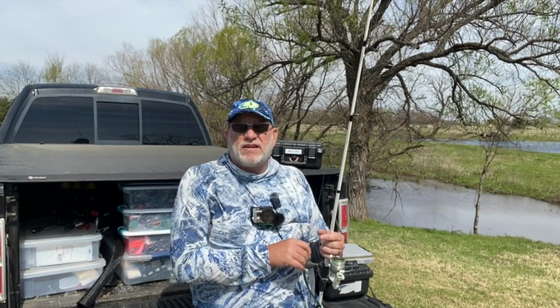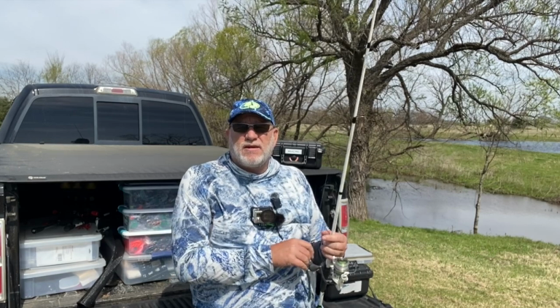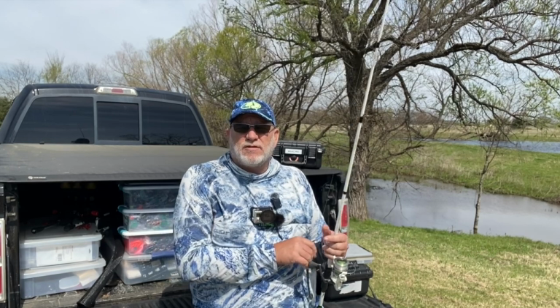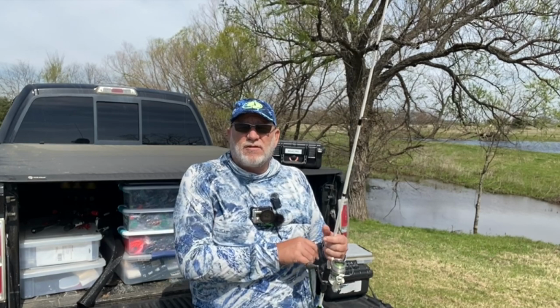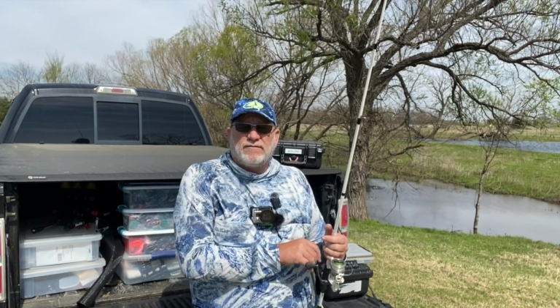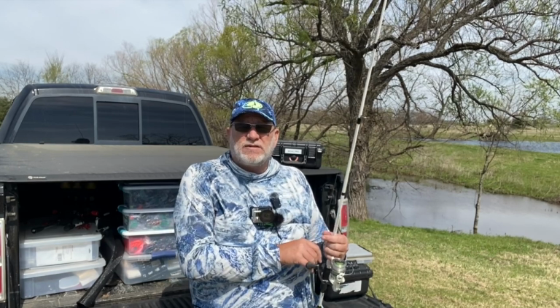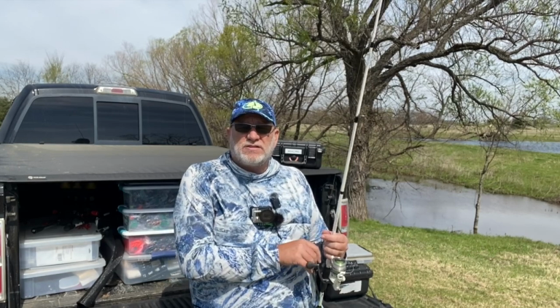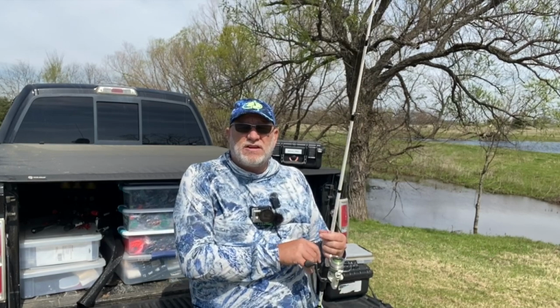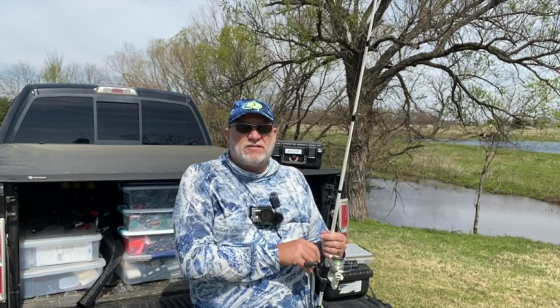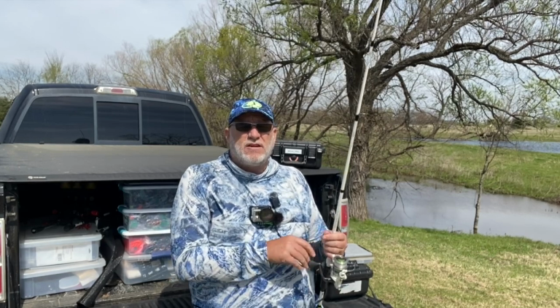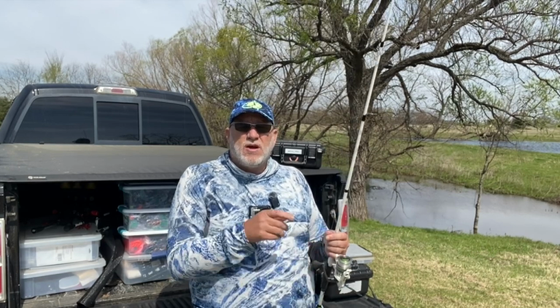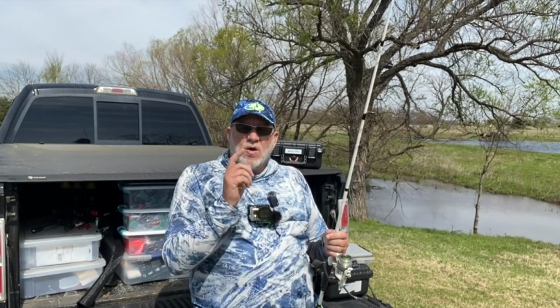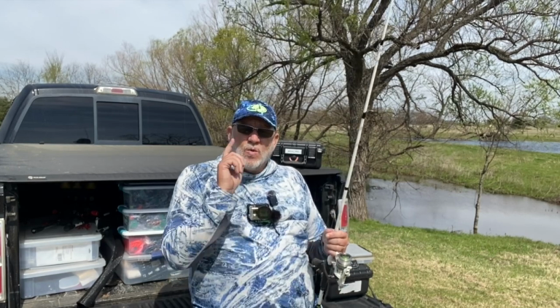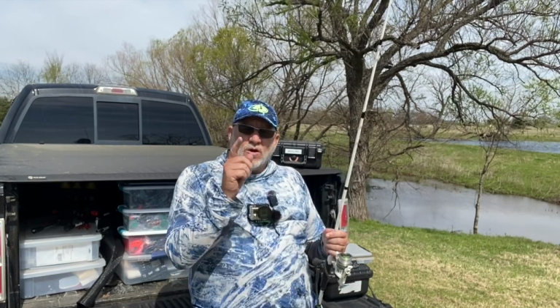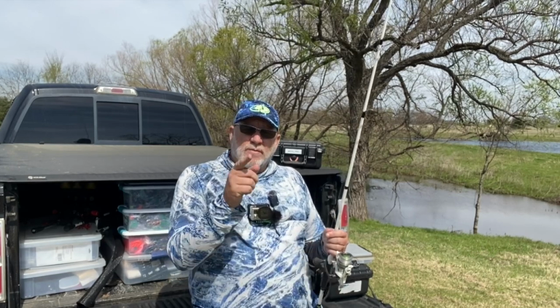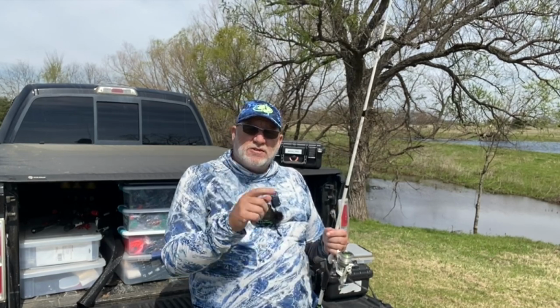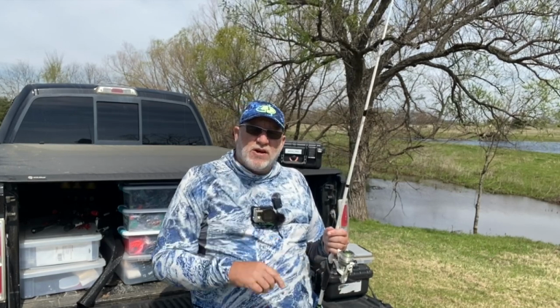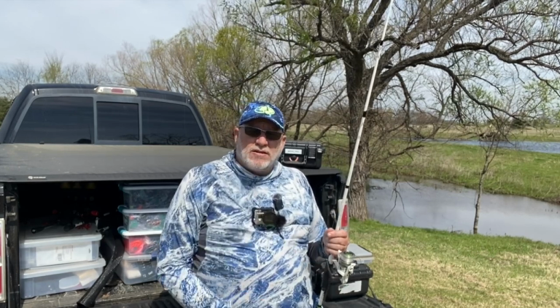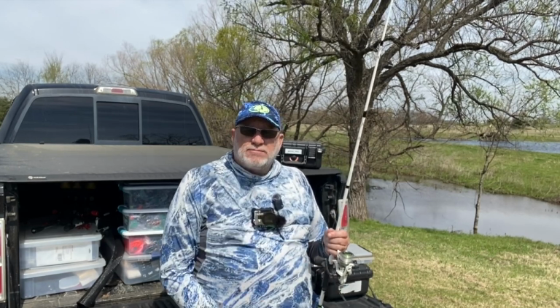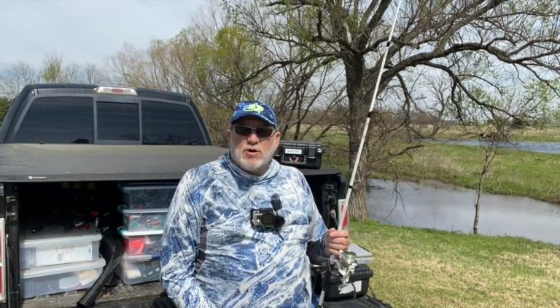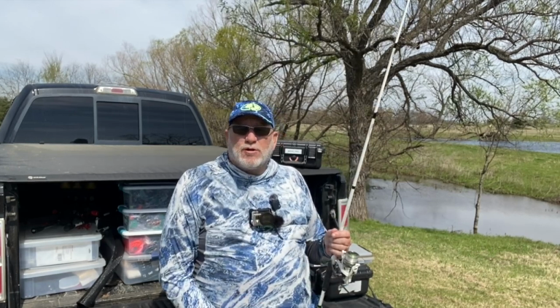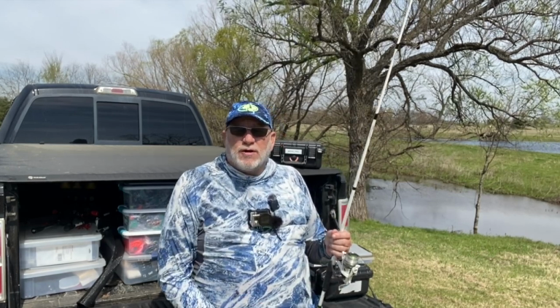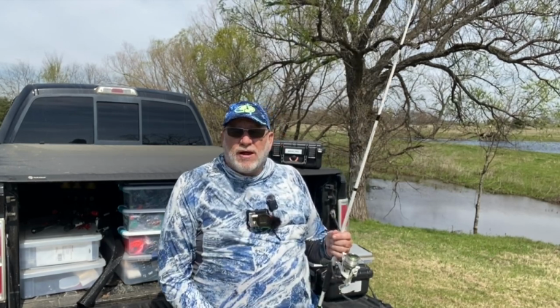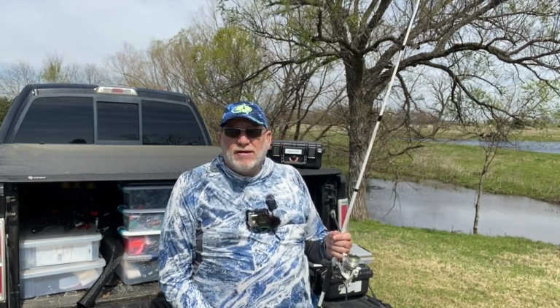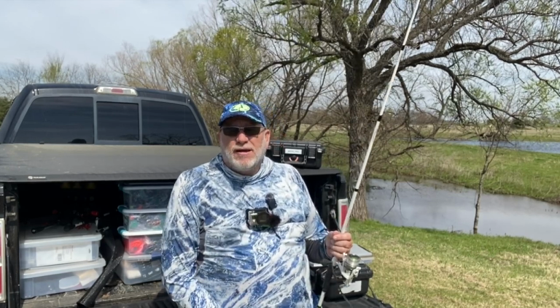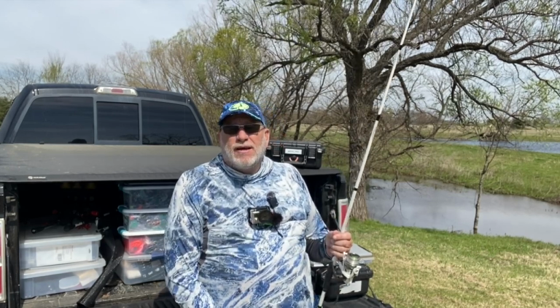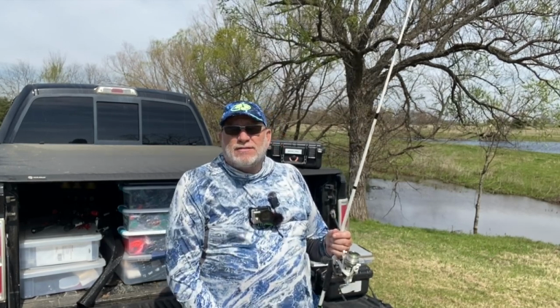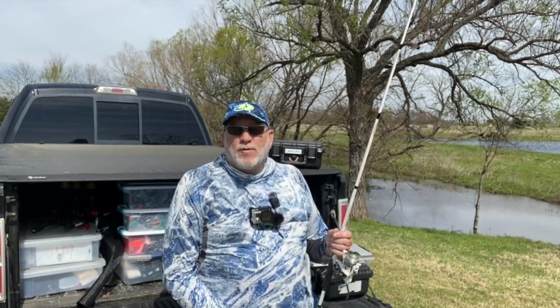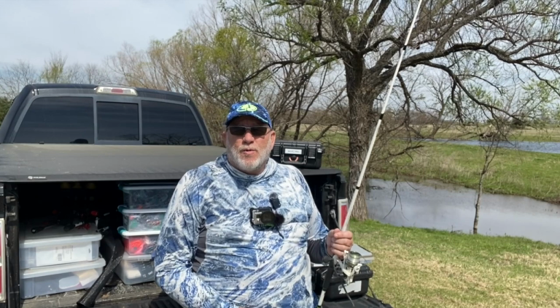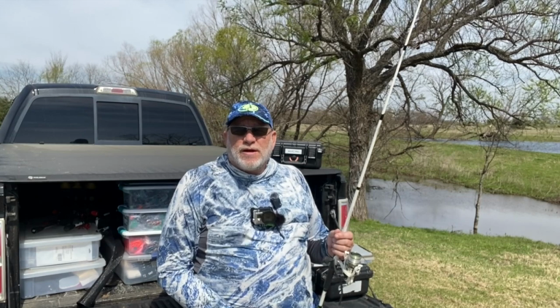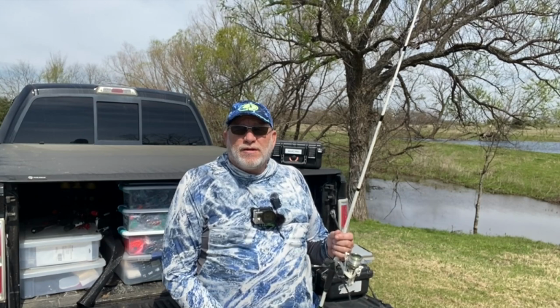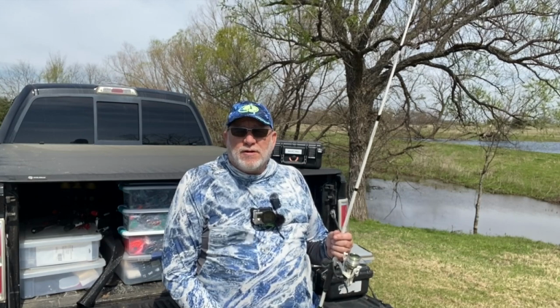So you guys stay tuned for some fishing action here on the channel today with Greenfish Nation. We're going to be chunking this Booger Rig and see what we can do.